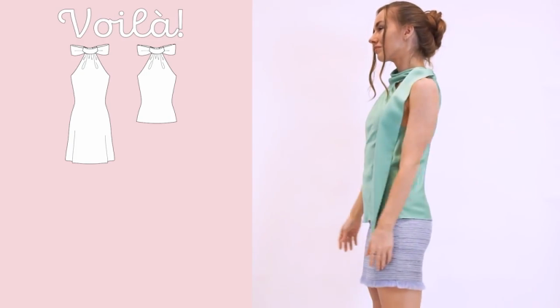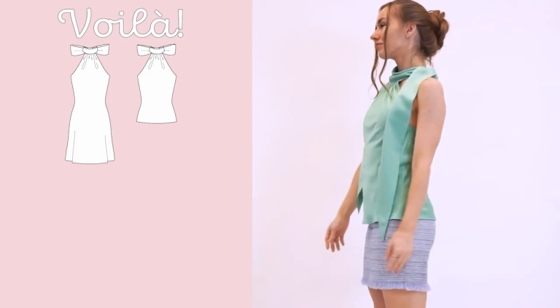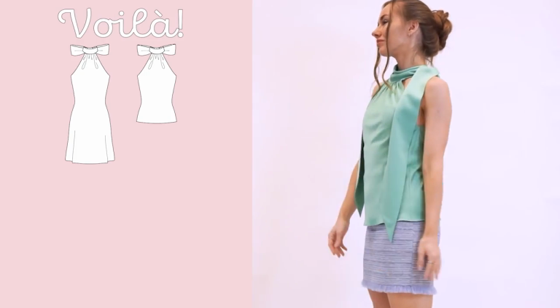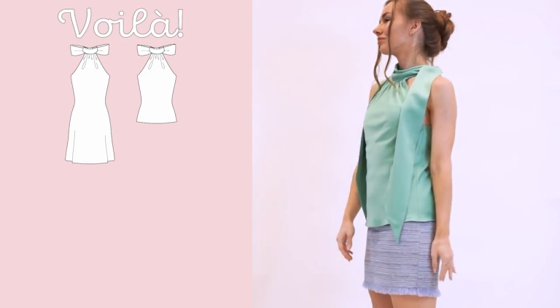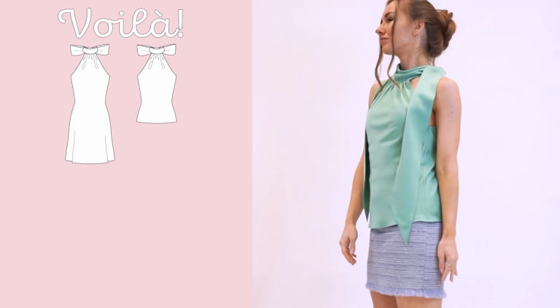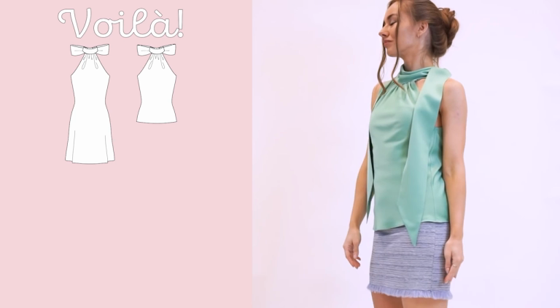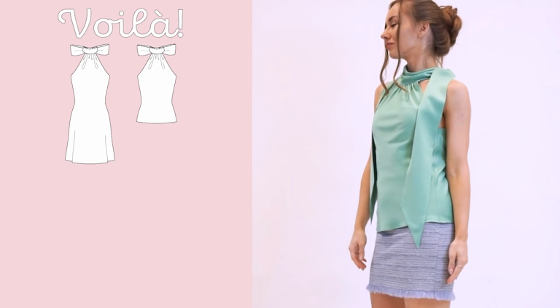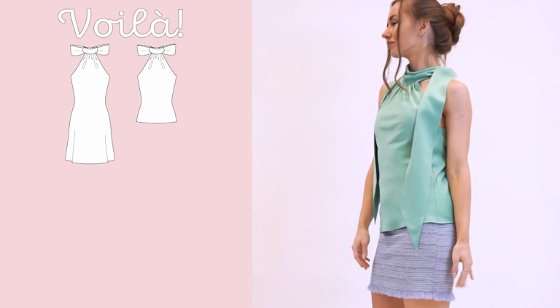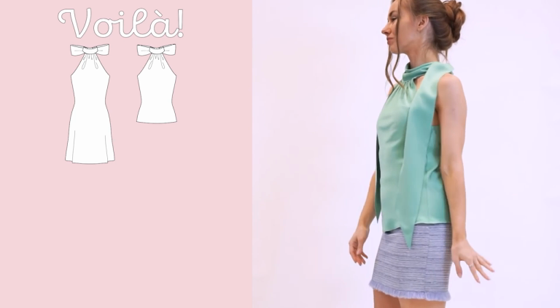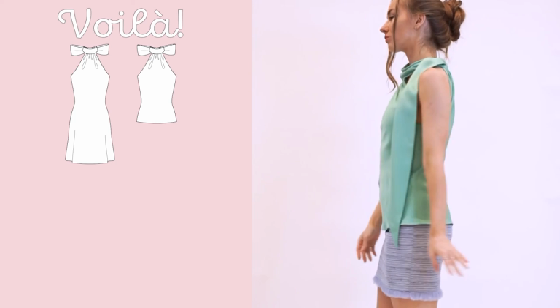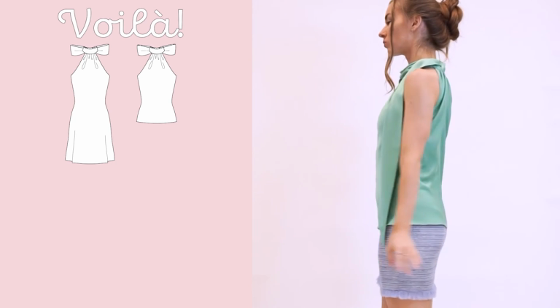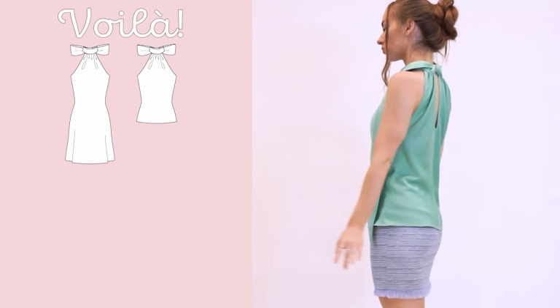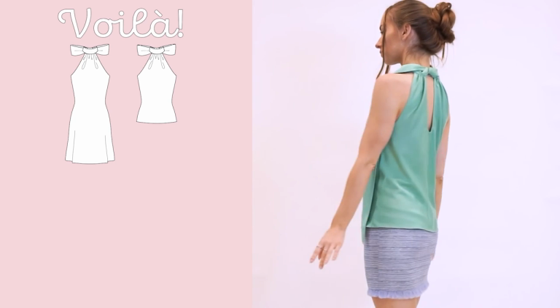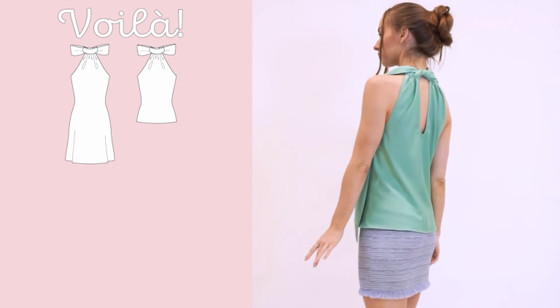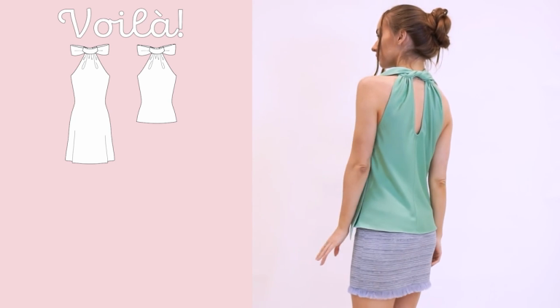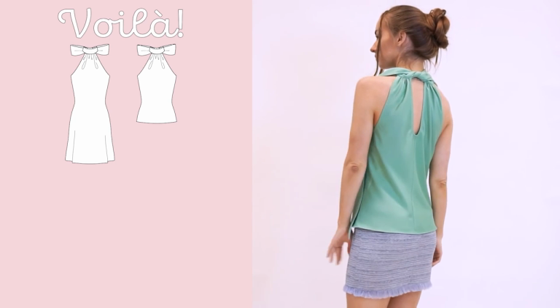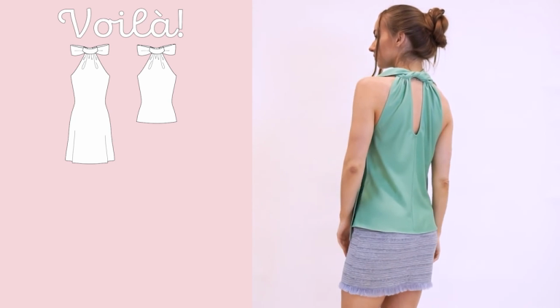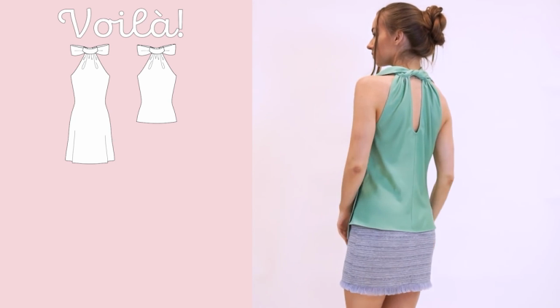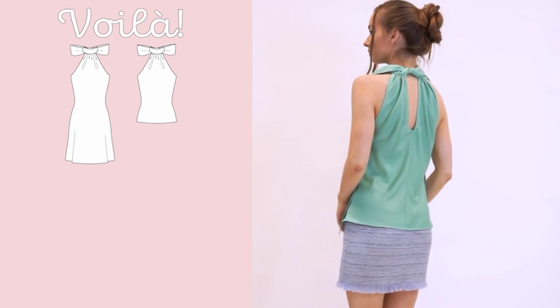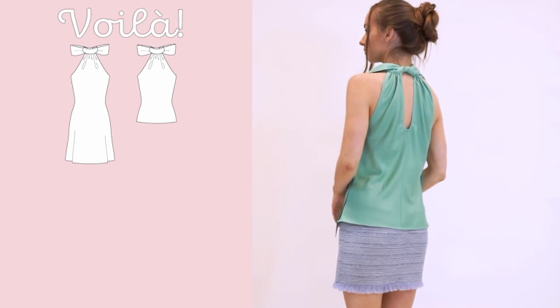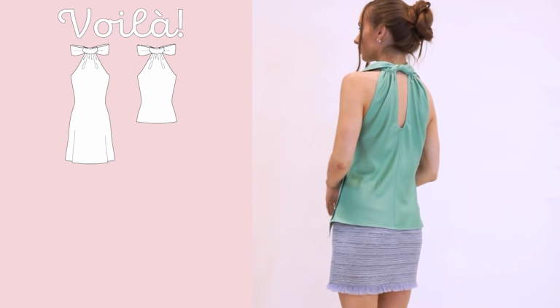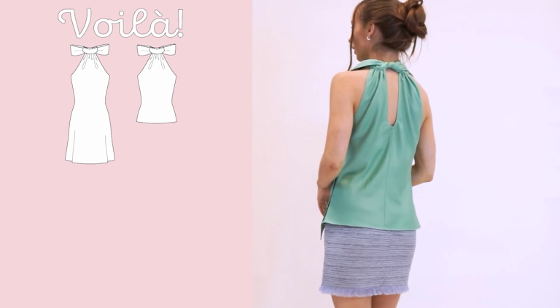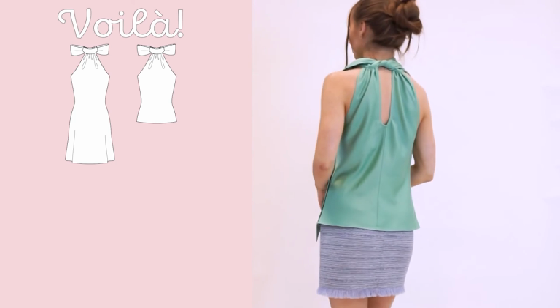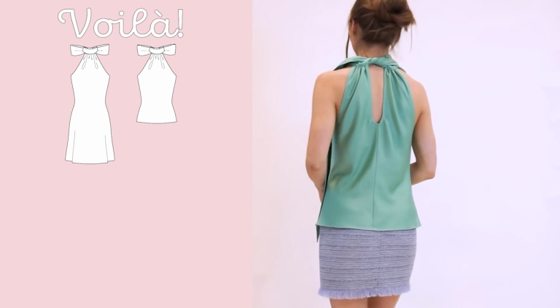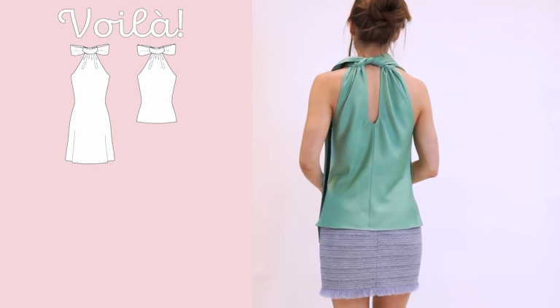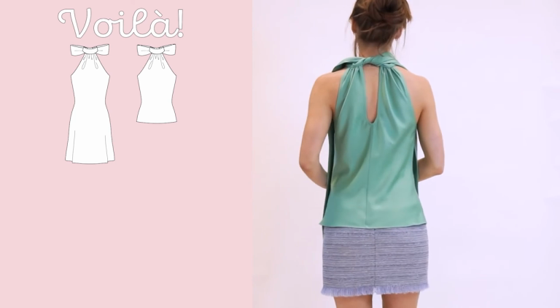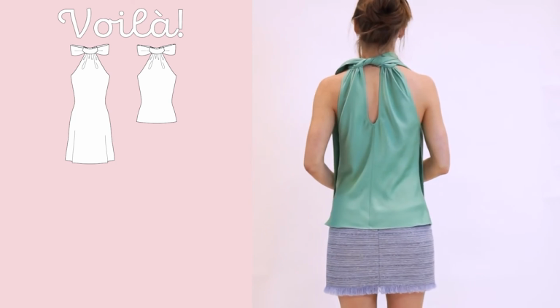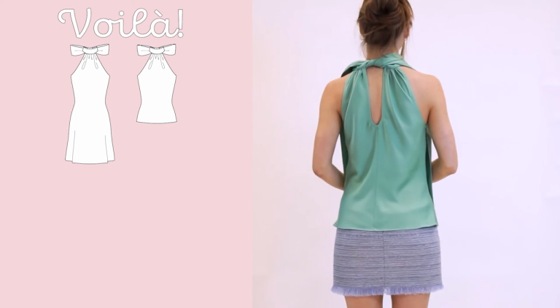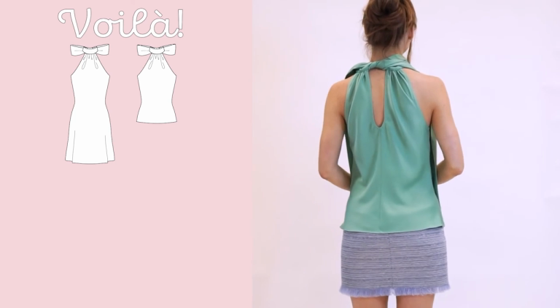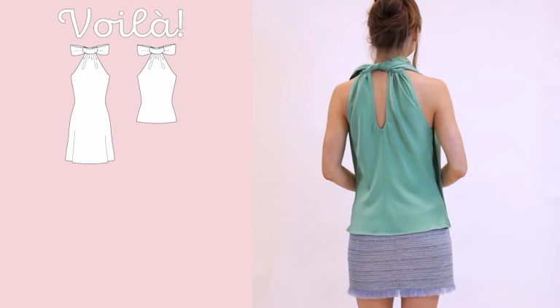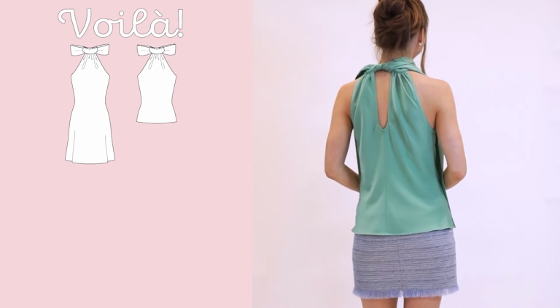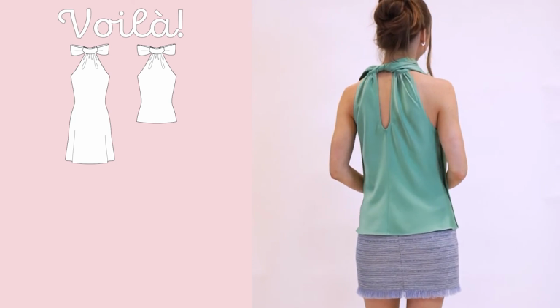If you enjoyed this tutorial, please leave us a thumbs up and subscribe to our channel for more sewing and knitting tutorials.